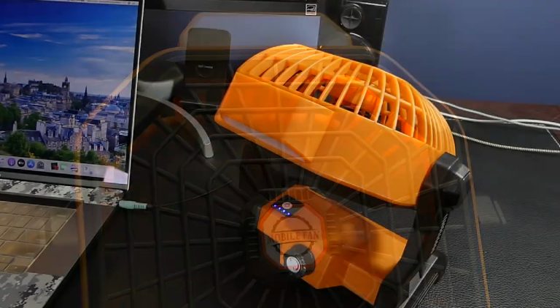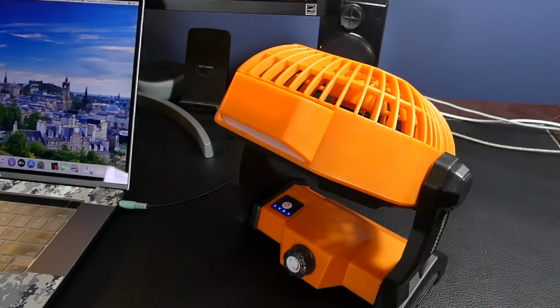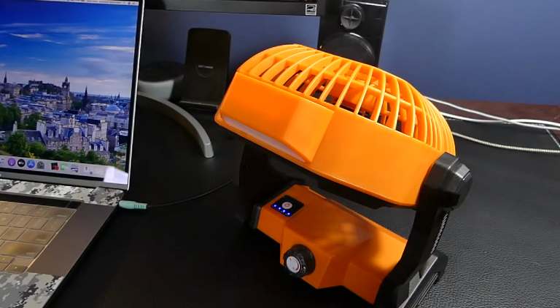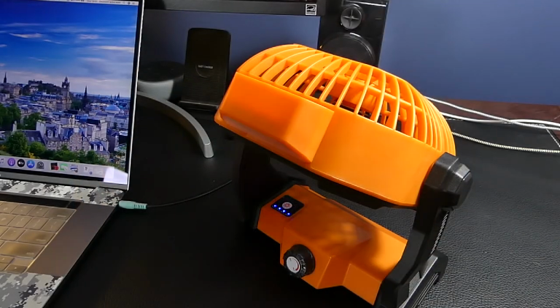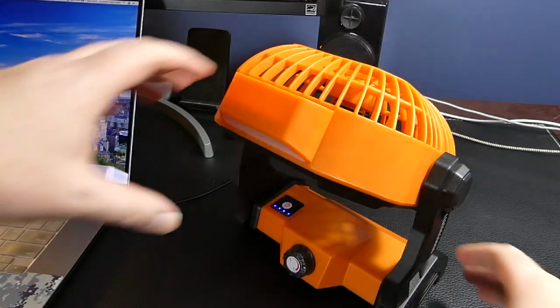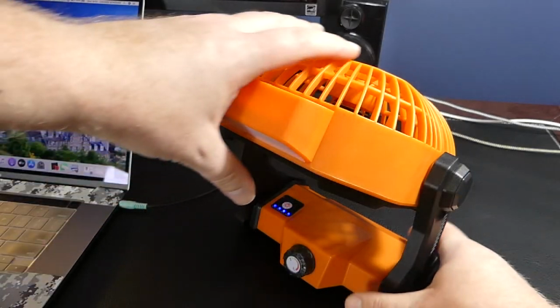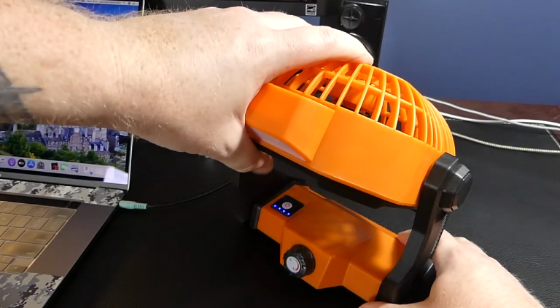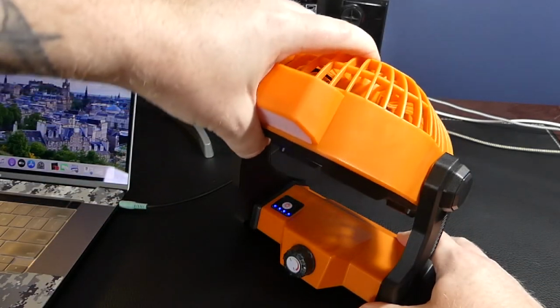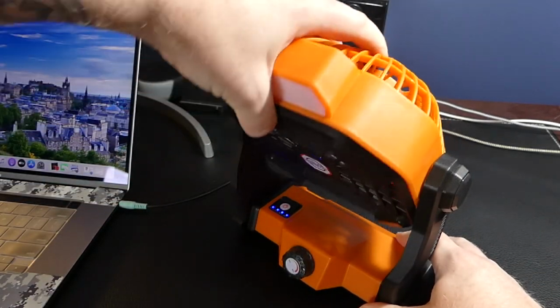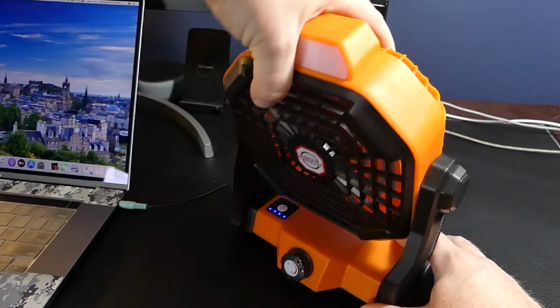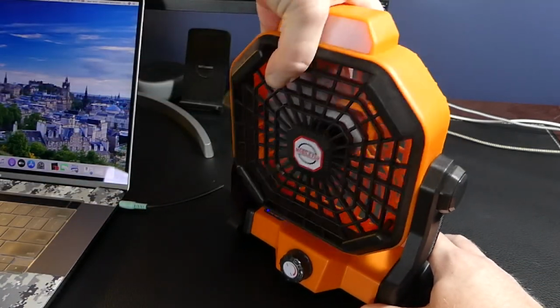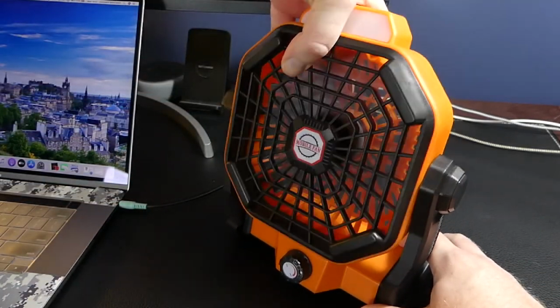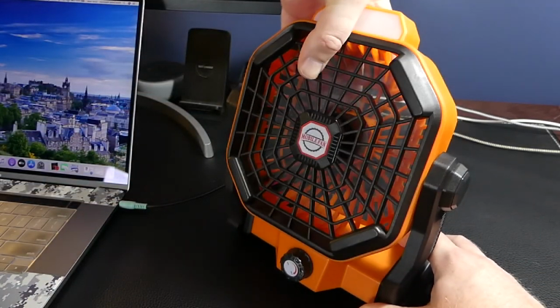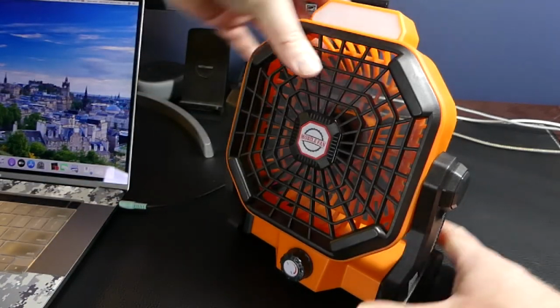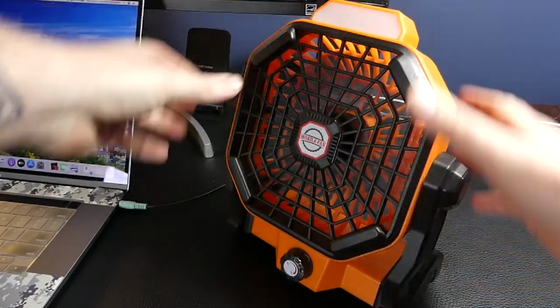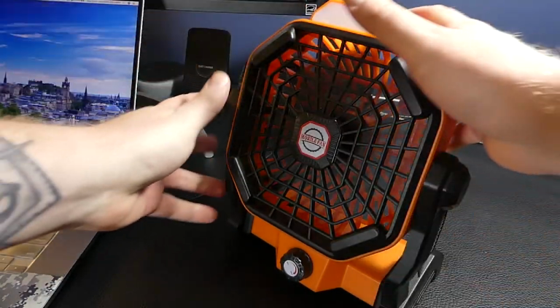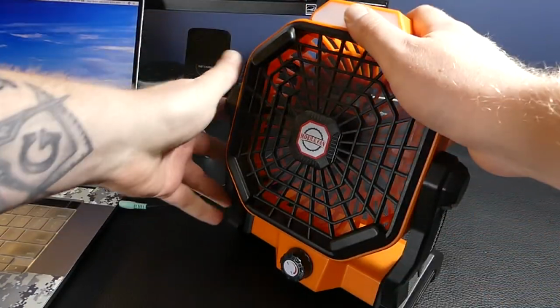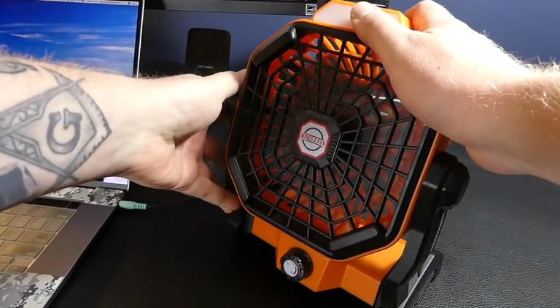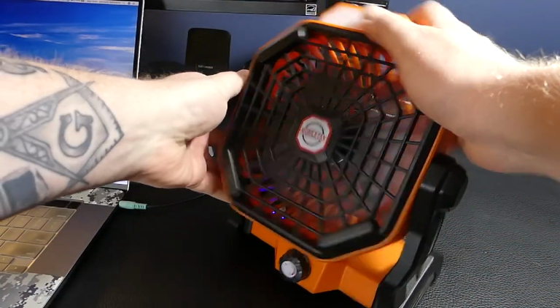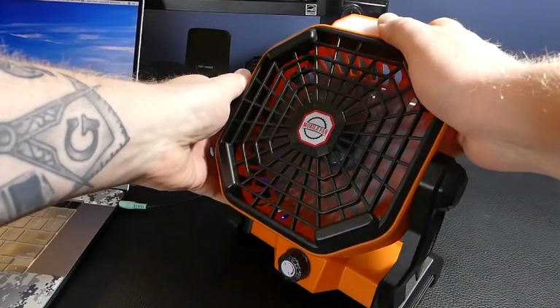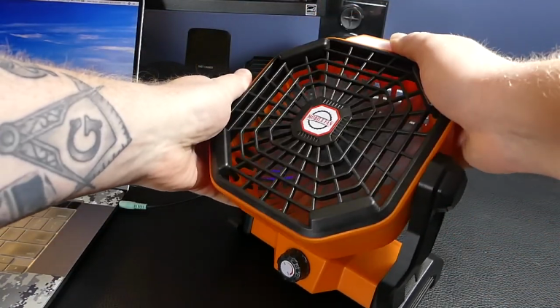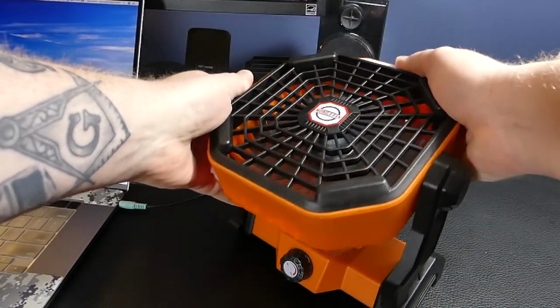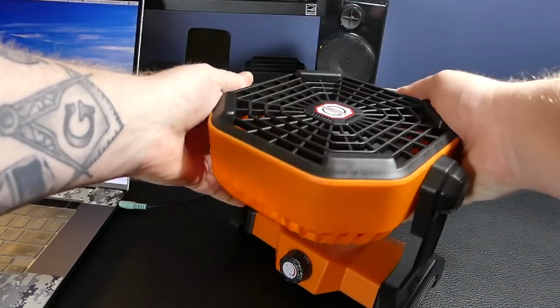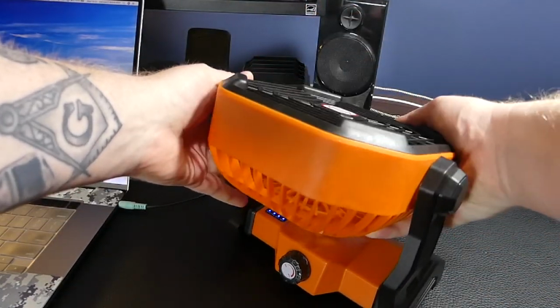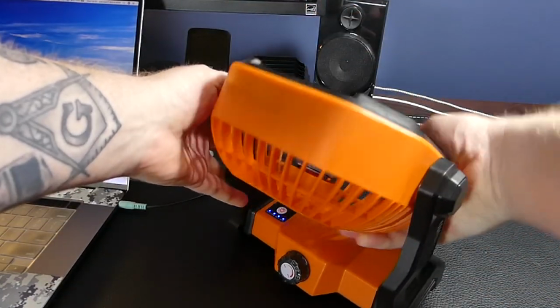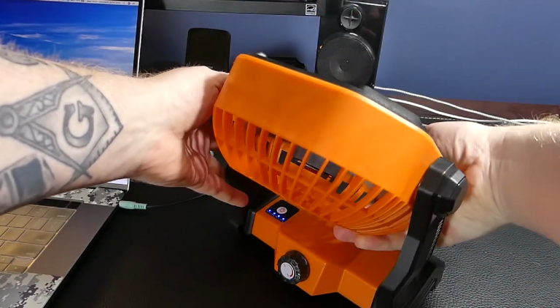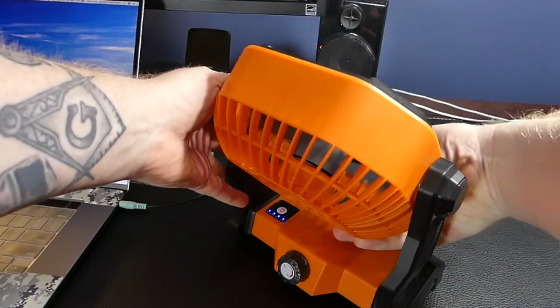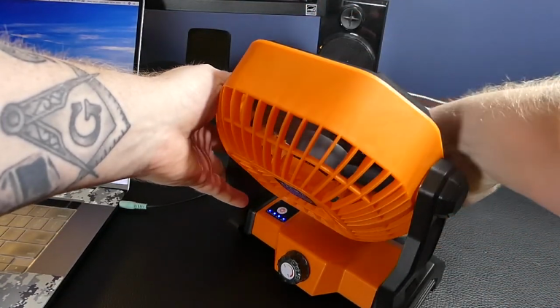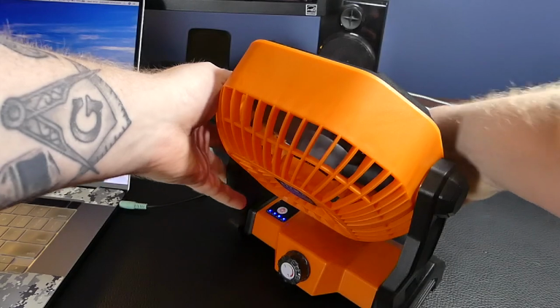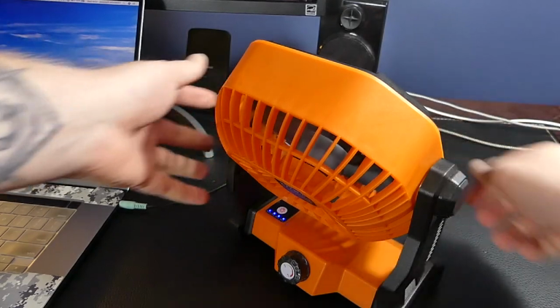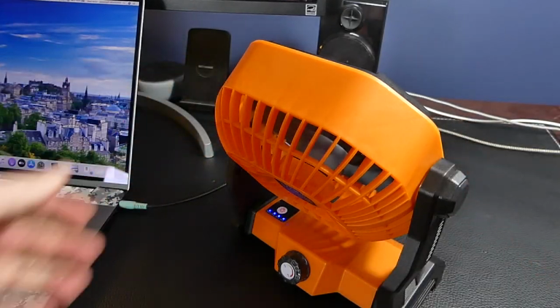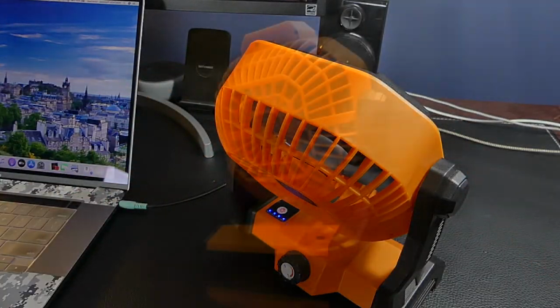The fan housing rotates through 270 degrees, allowing you to direct the airflow exactly where you want it.